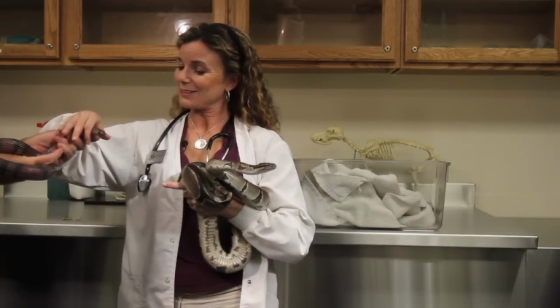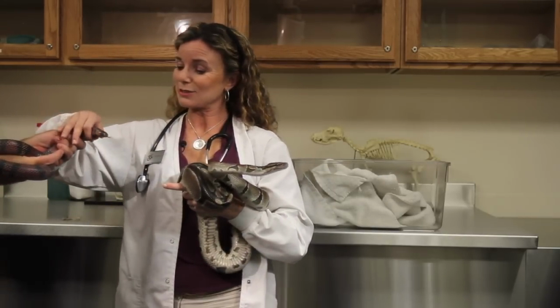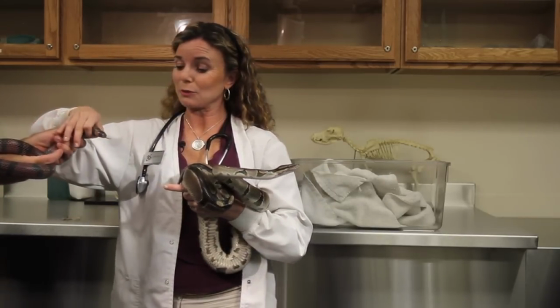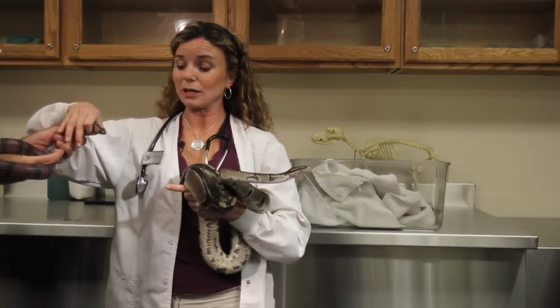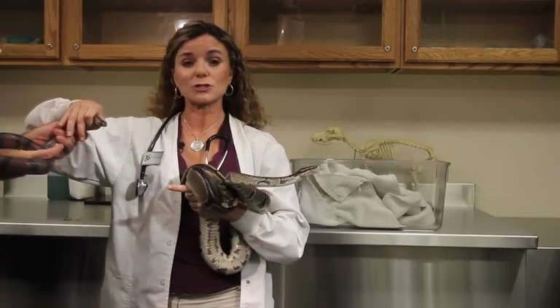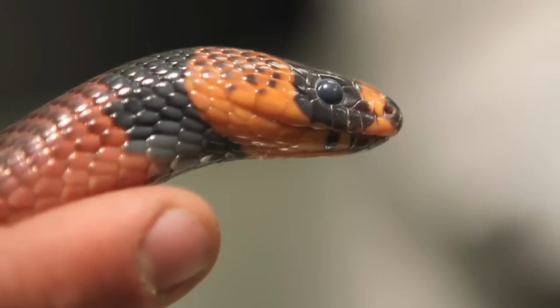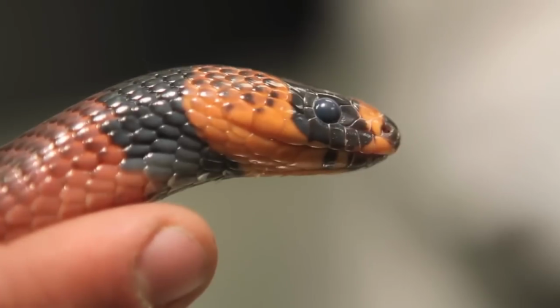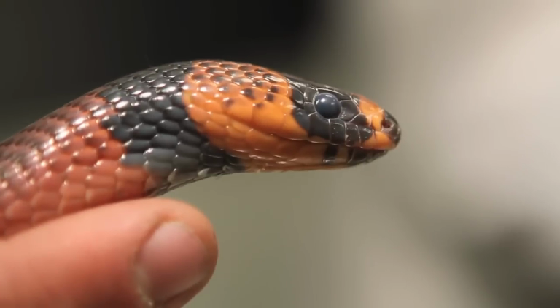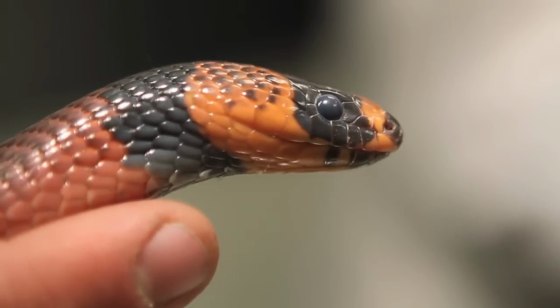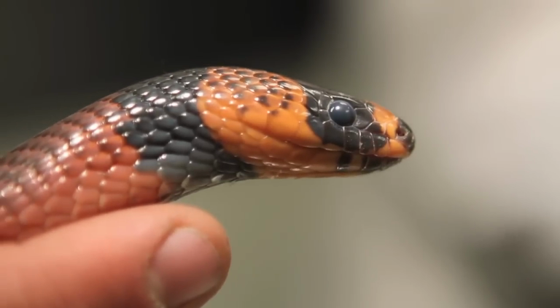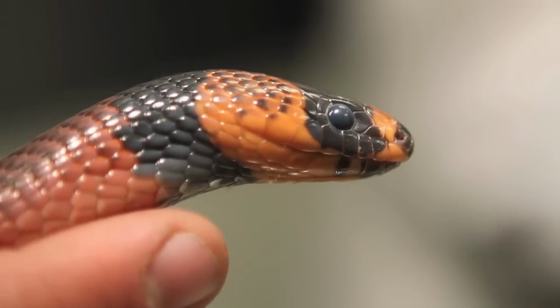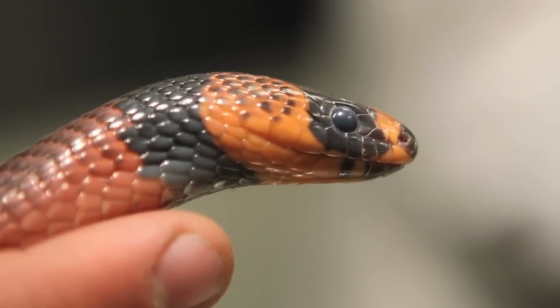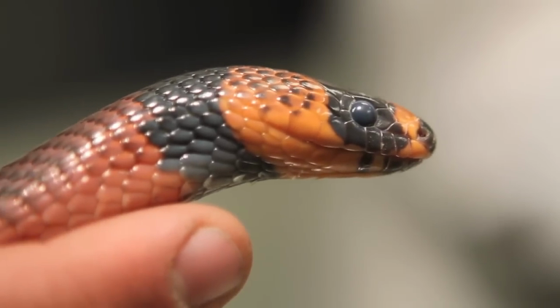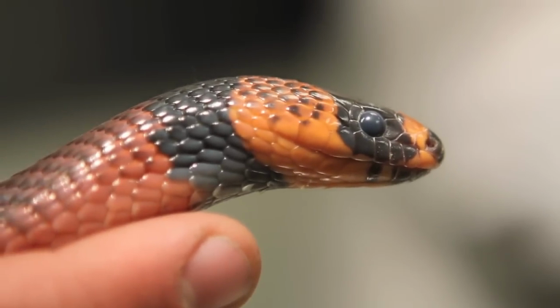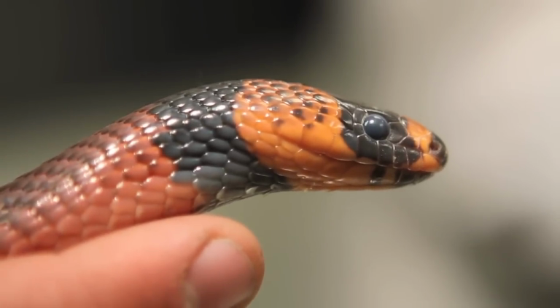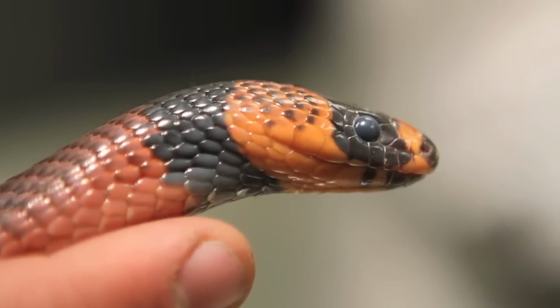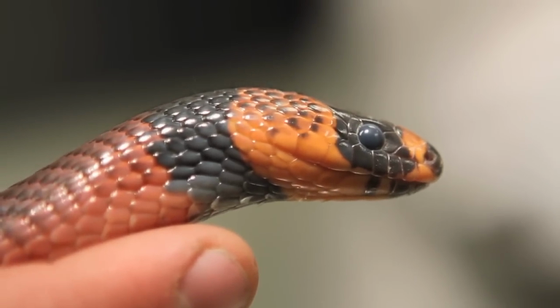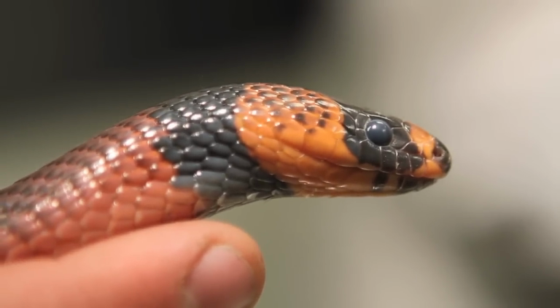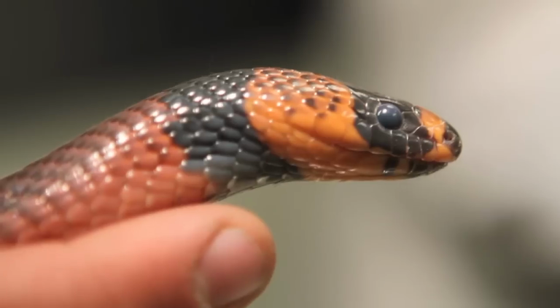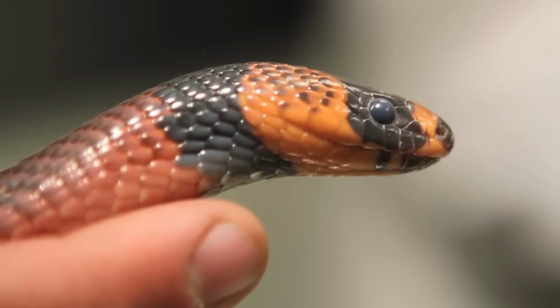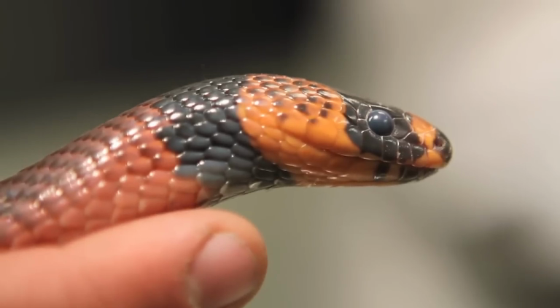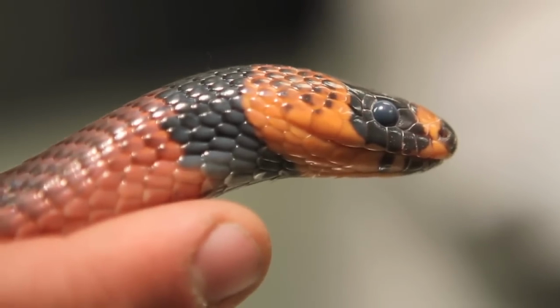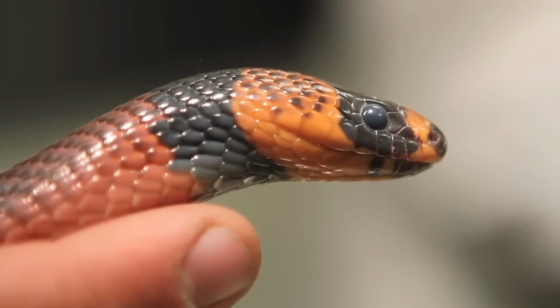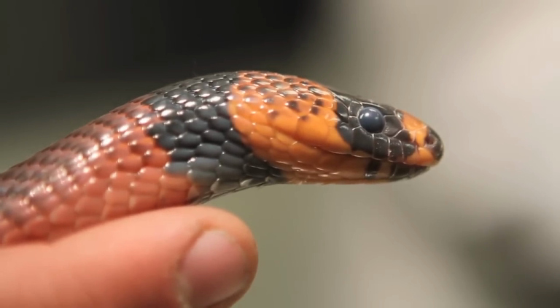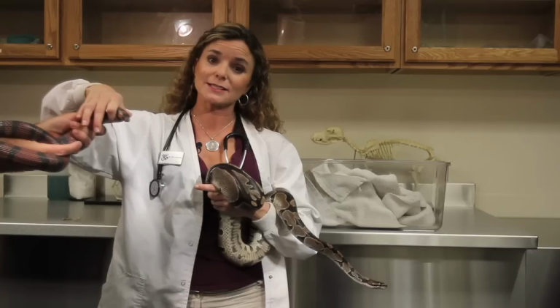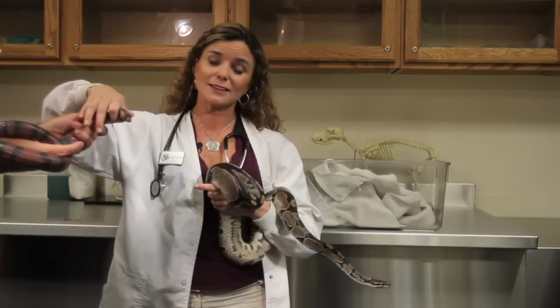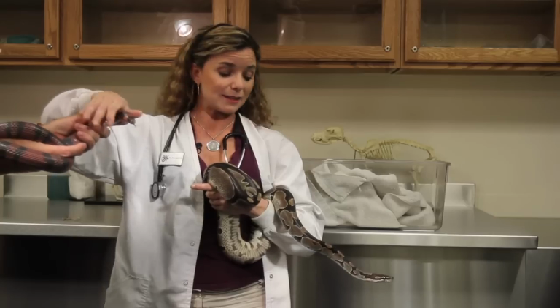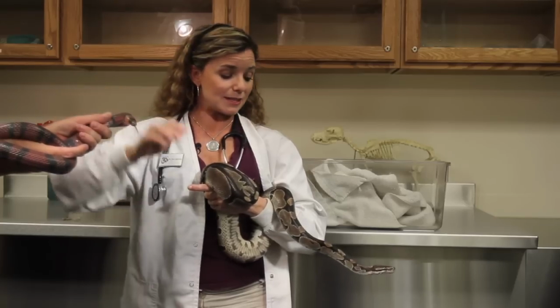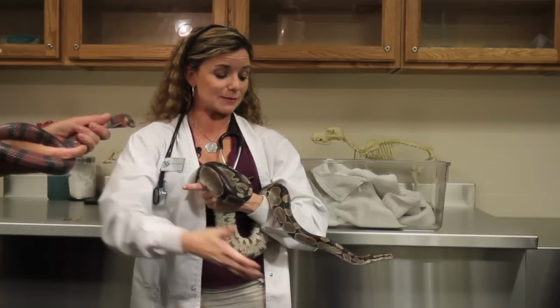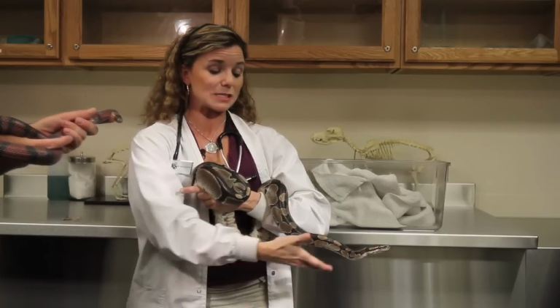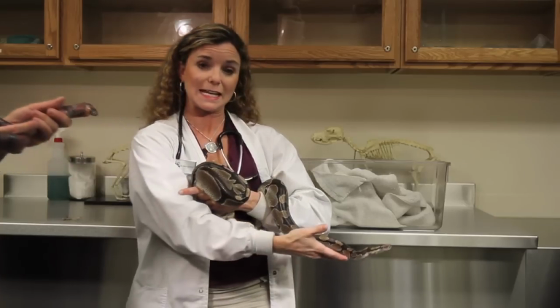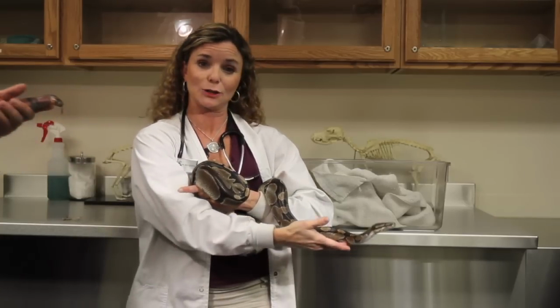So here we go — you can see up close here how she has much more opaque eyes than this snake here.